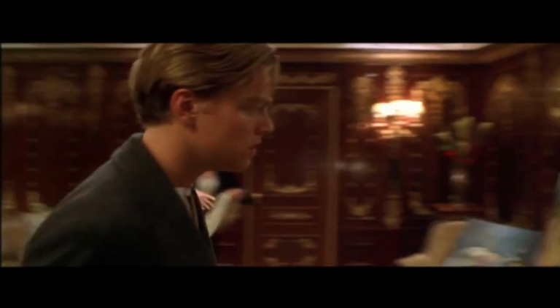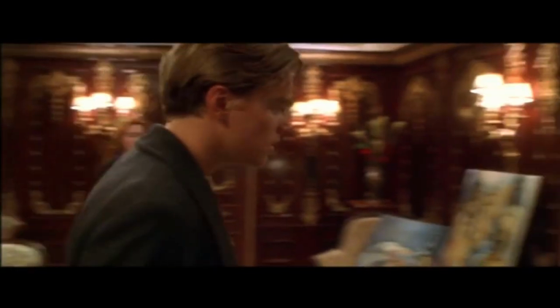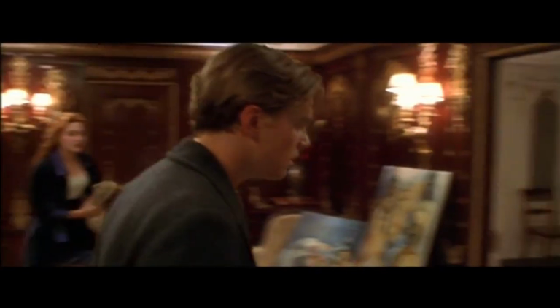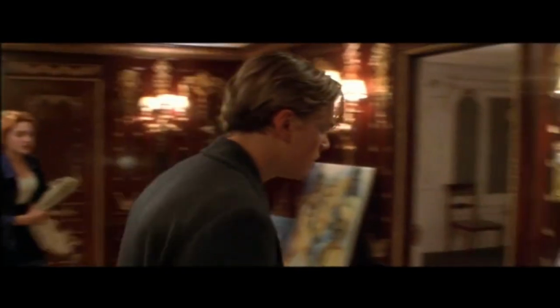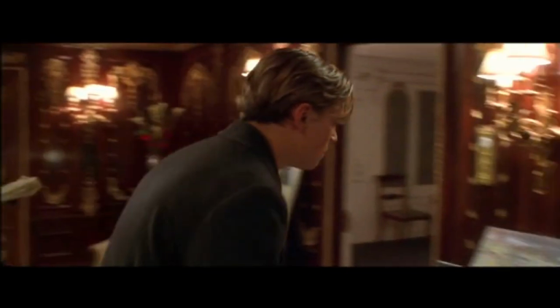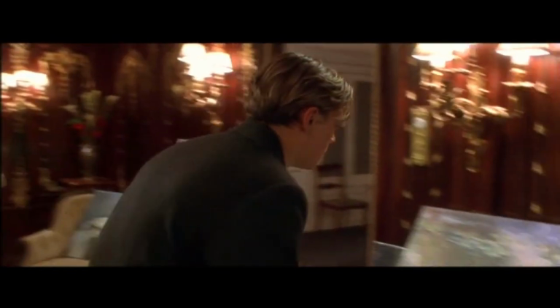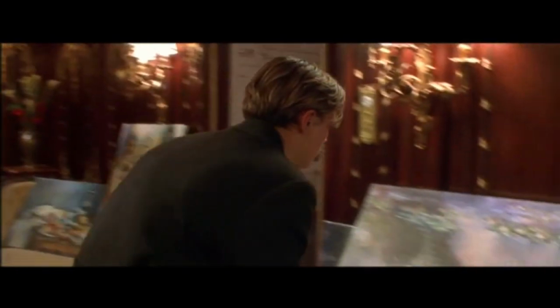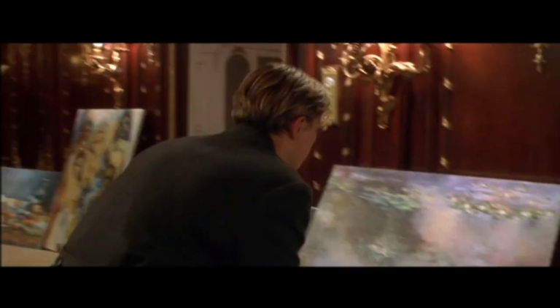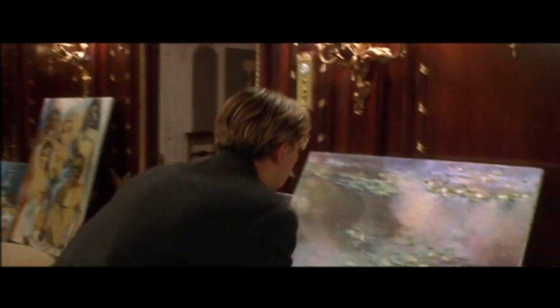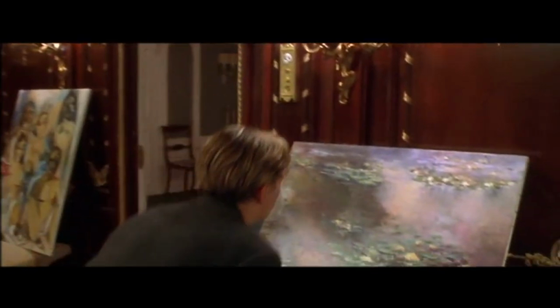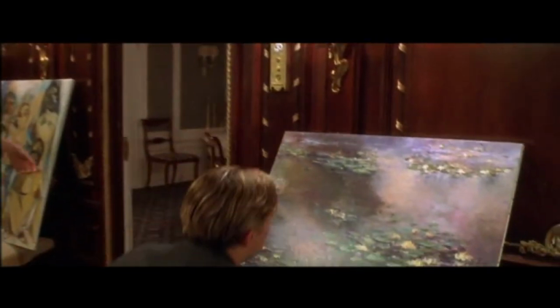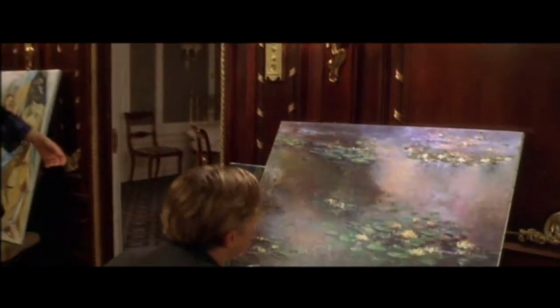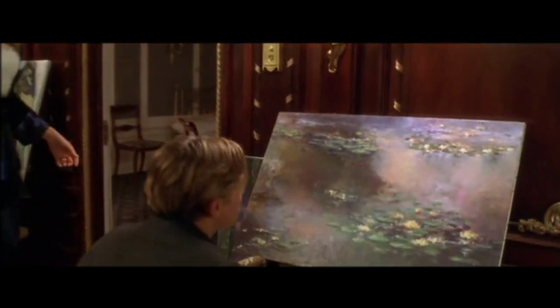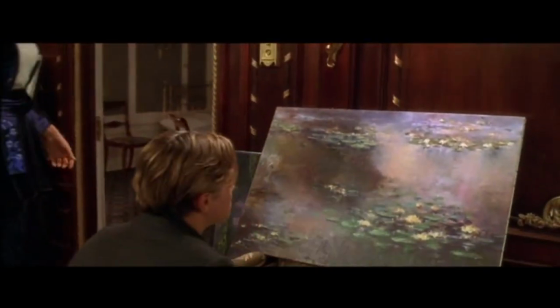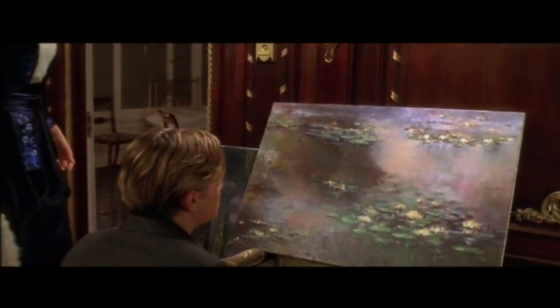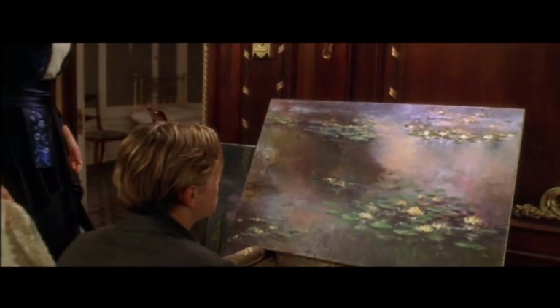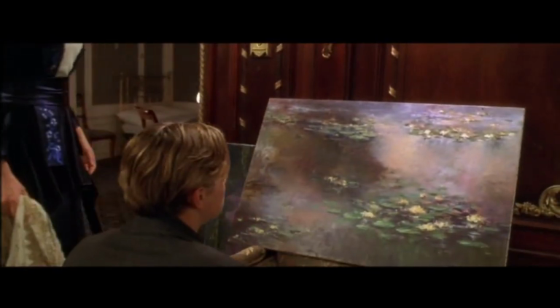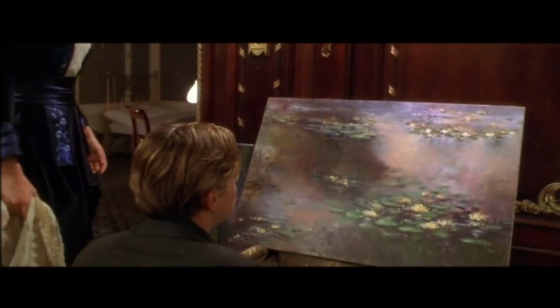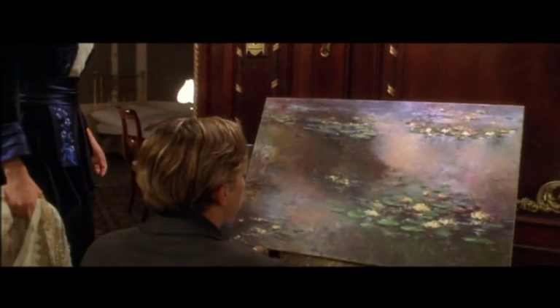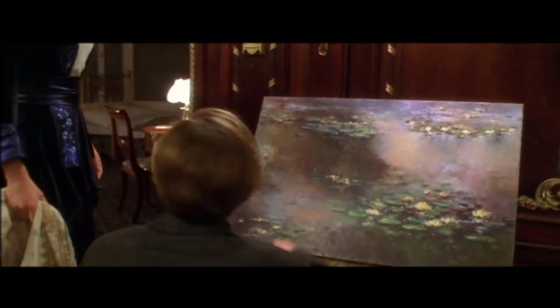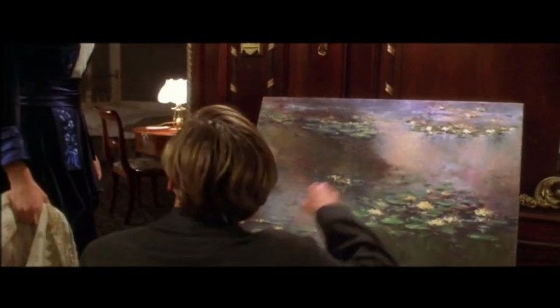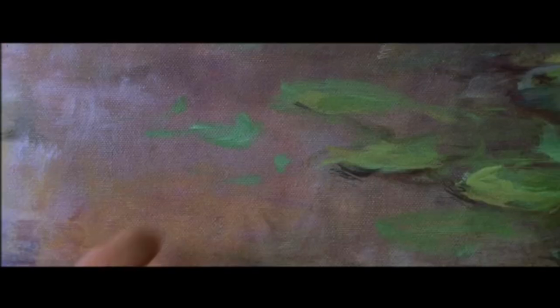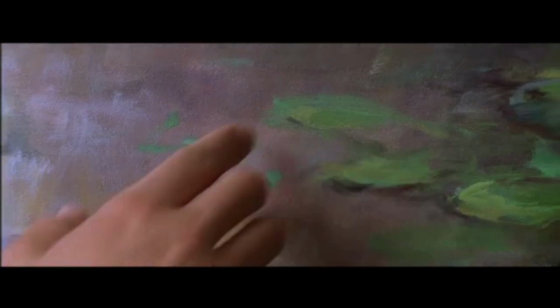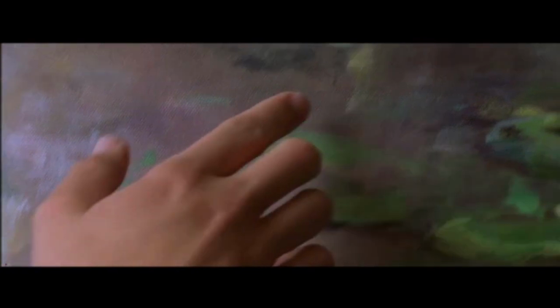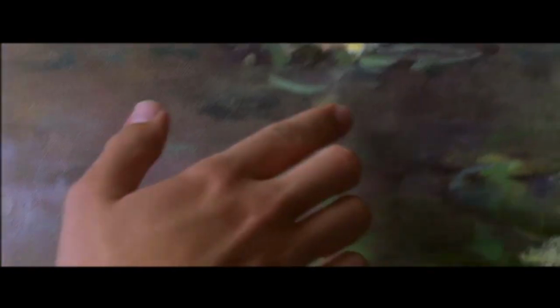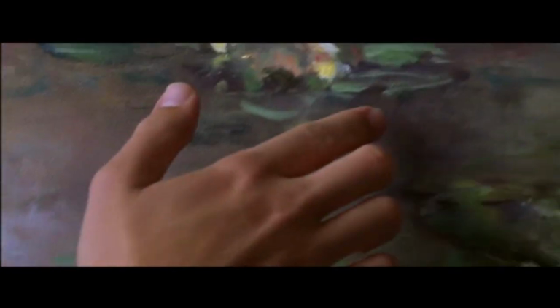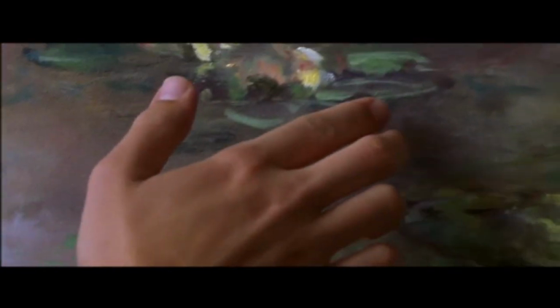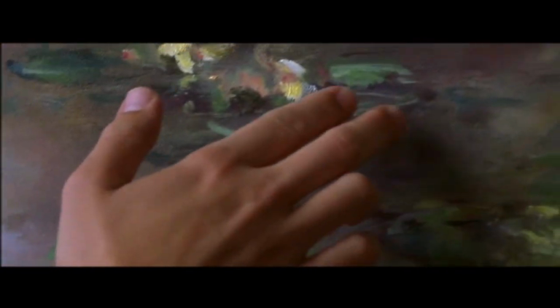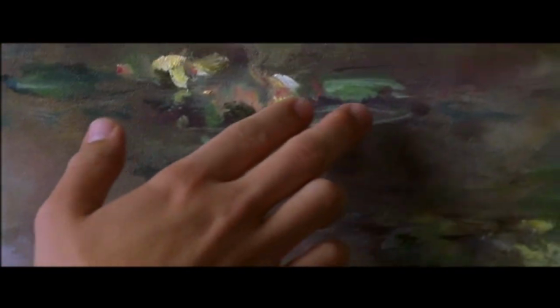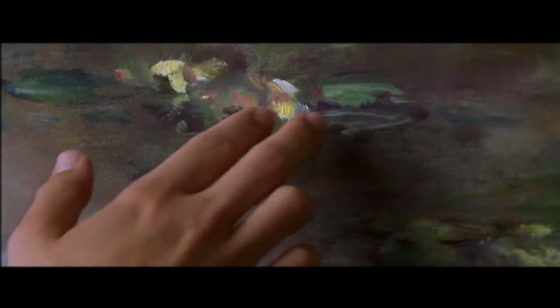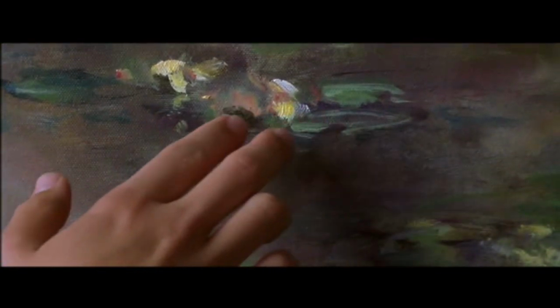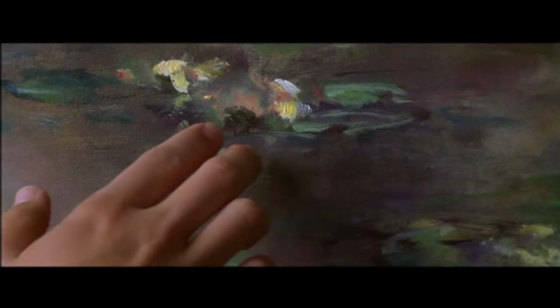Do you know his work? Look at his use of colour here — isn't he great?